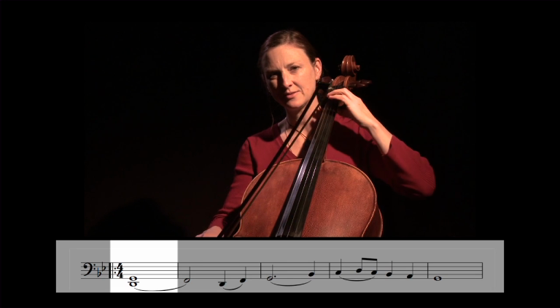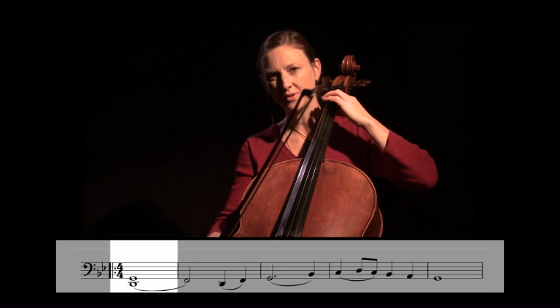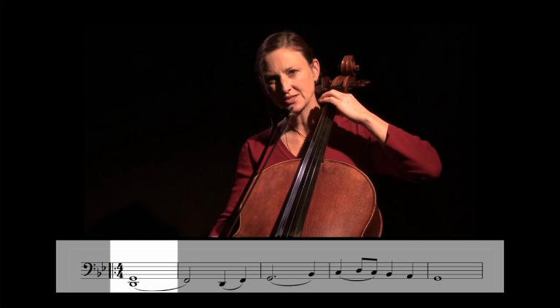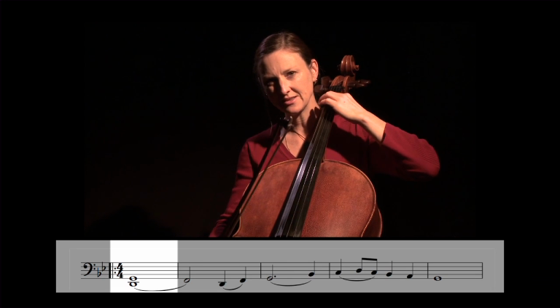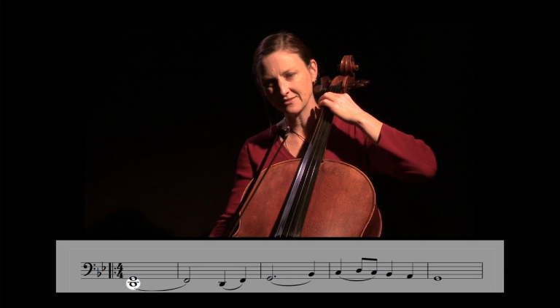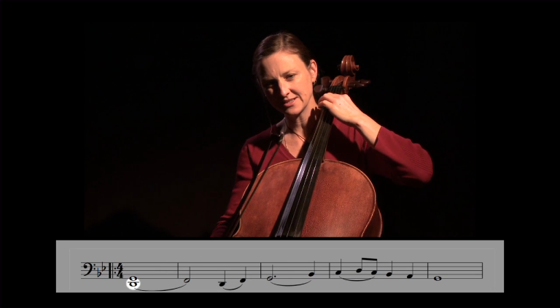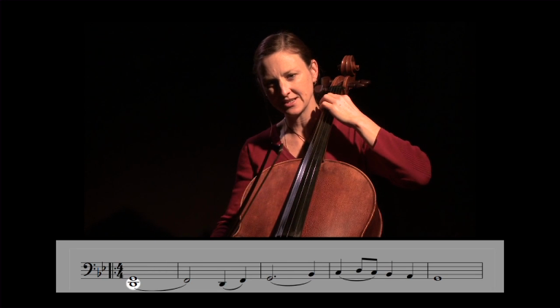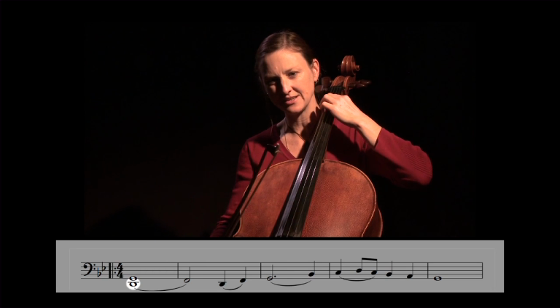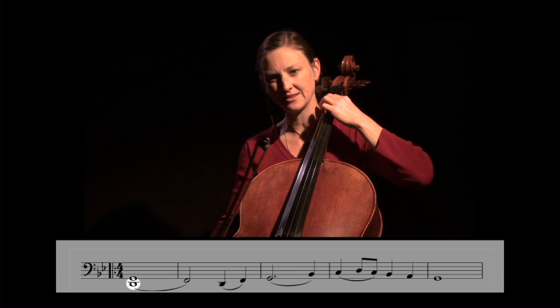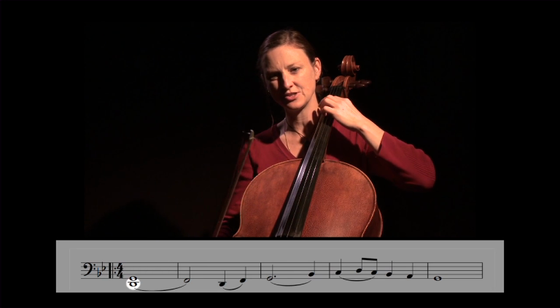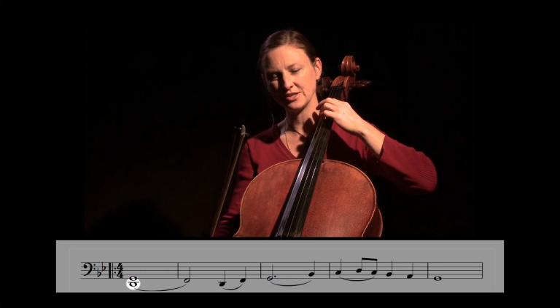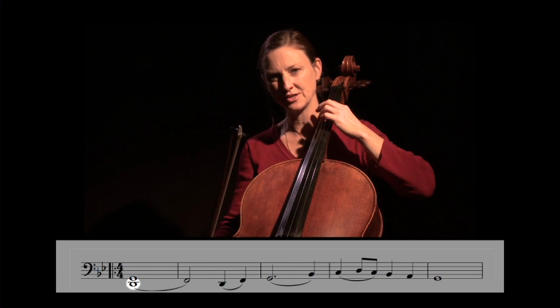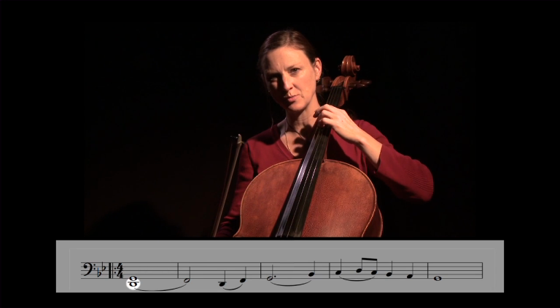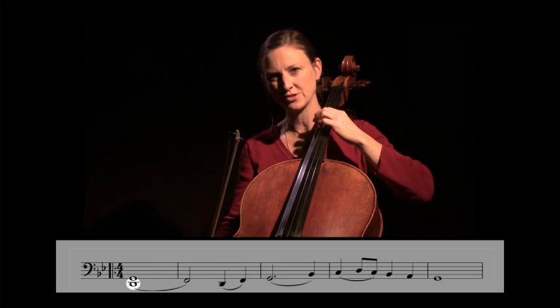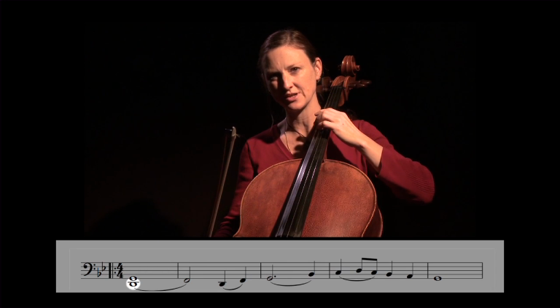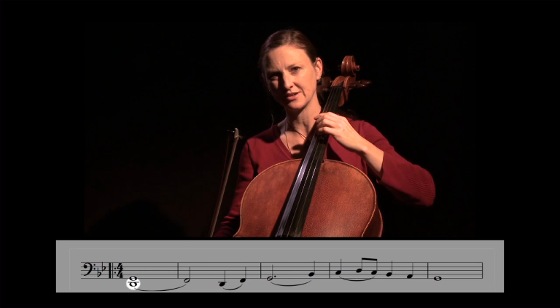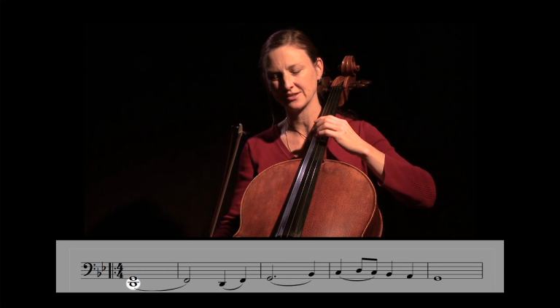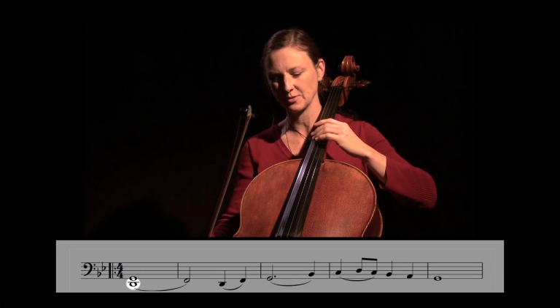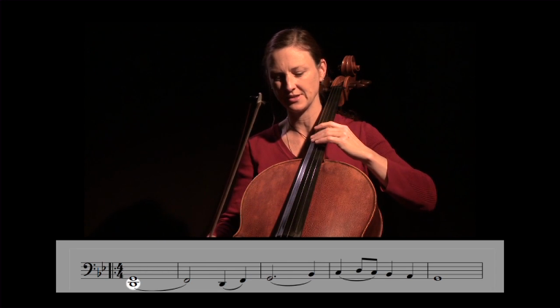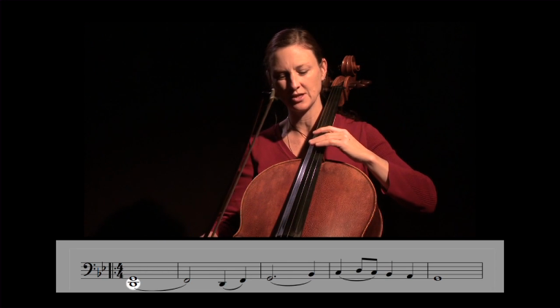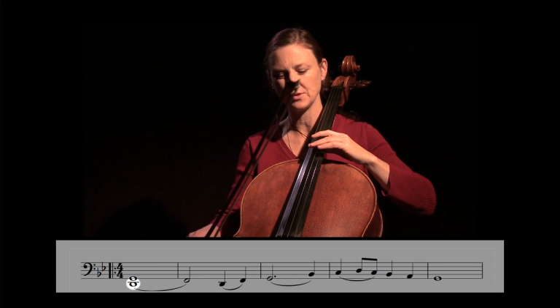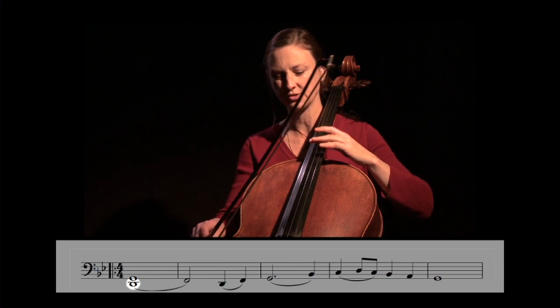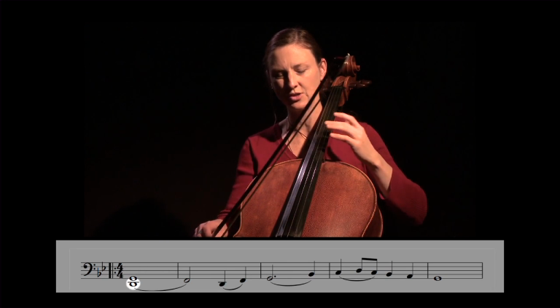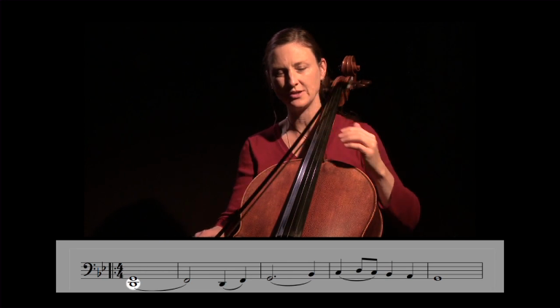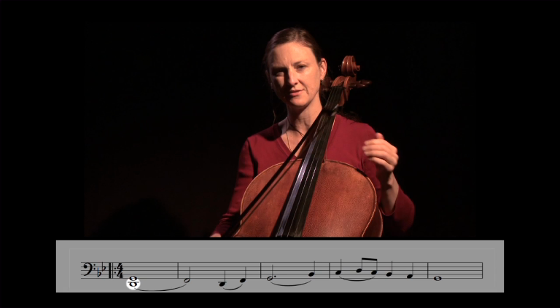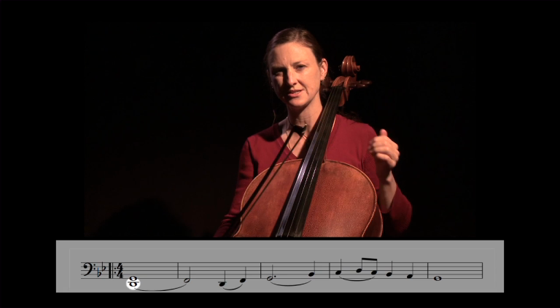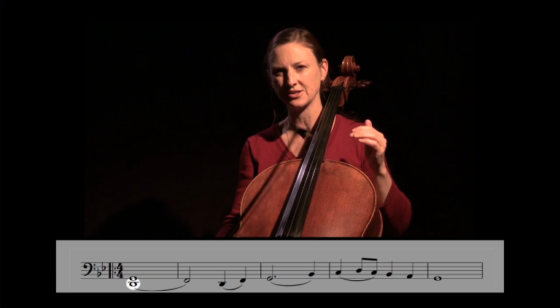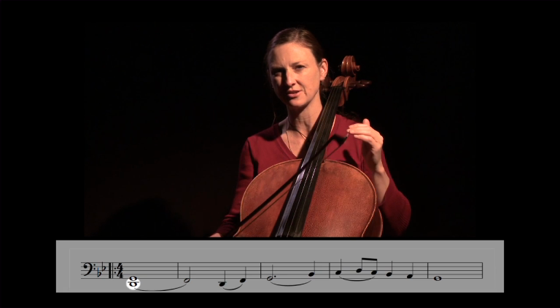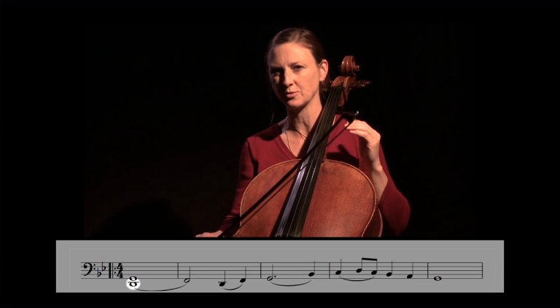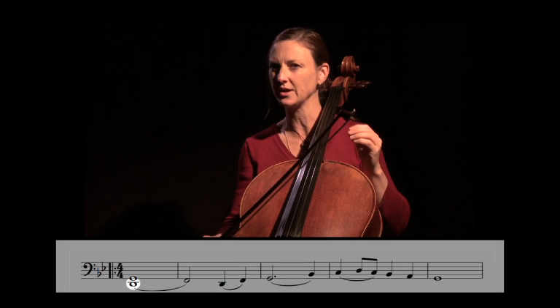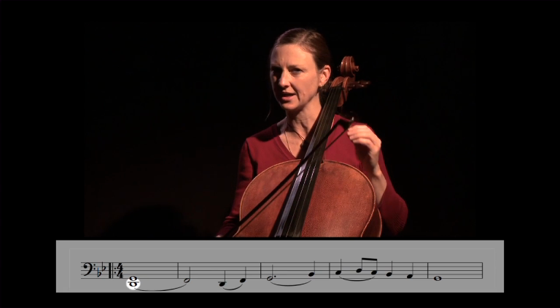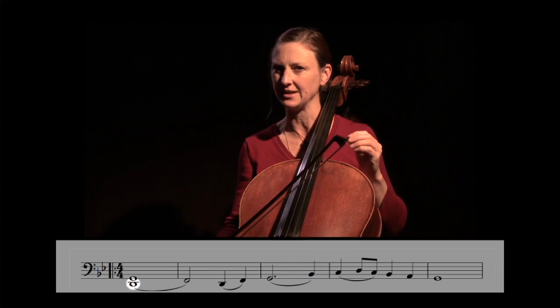Mostly think of the D. The G is an open string, so when there's an open string you only have to touch it quite lightly.